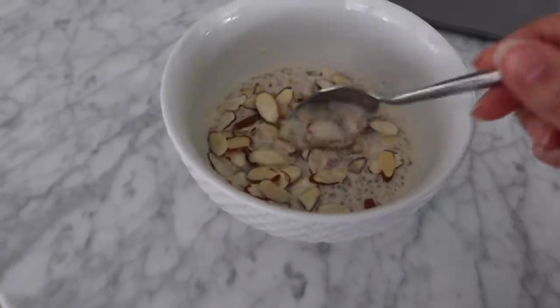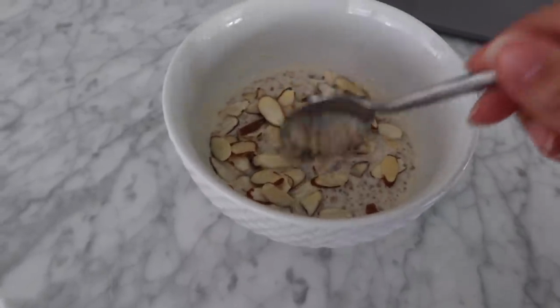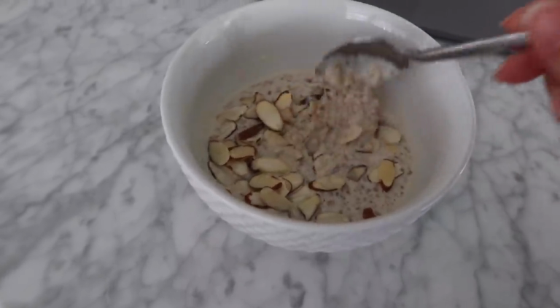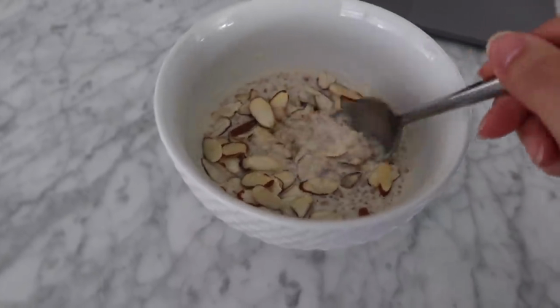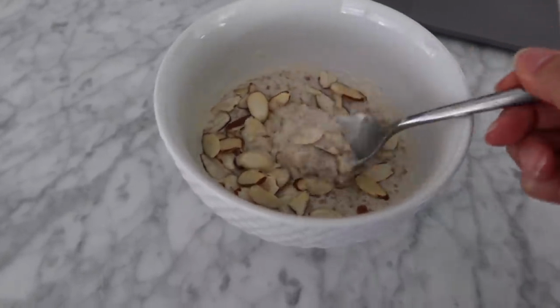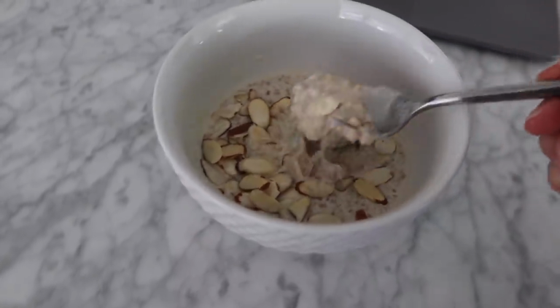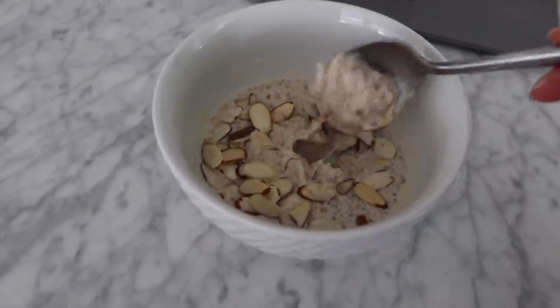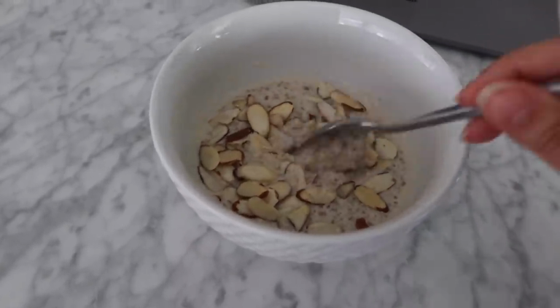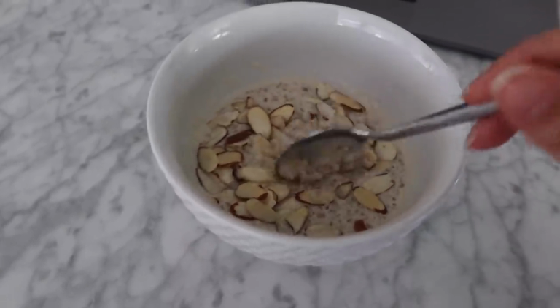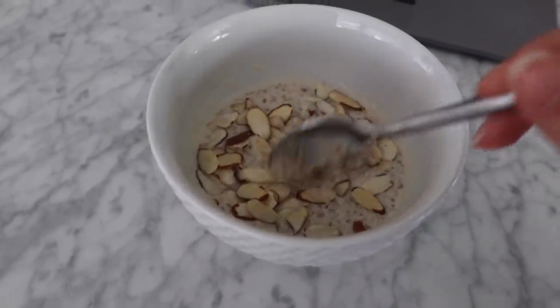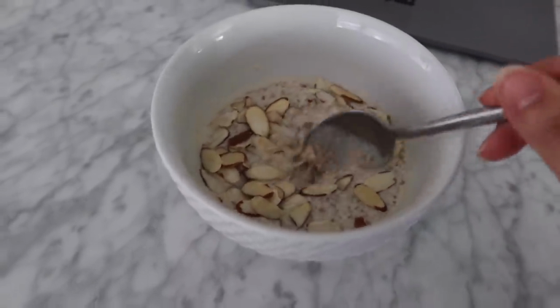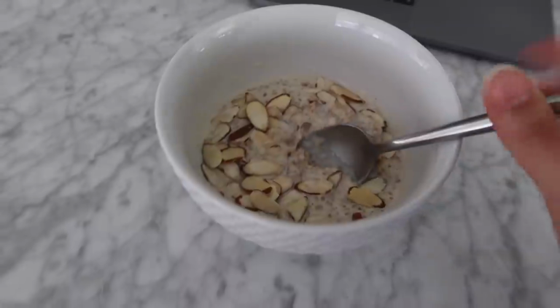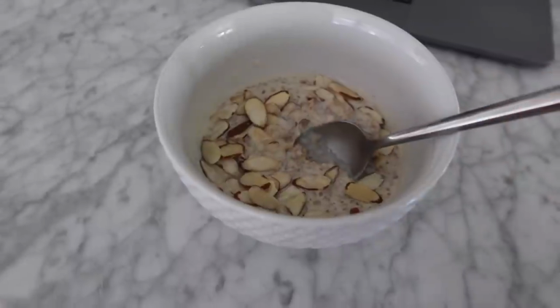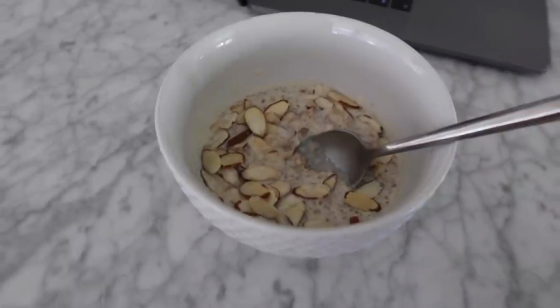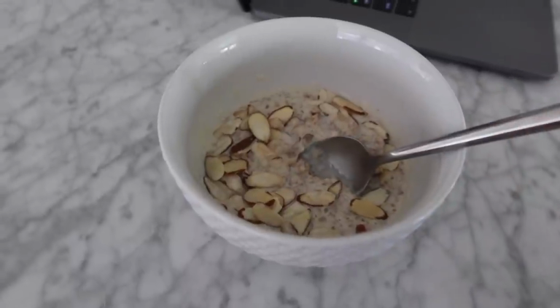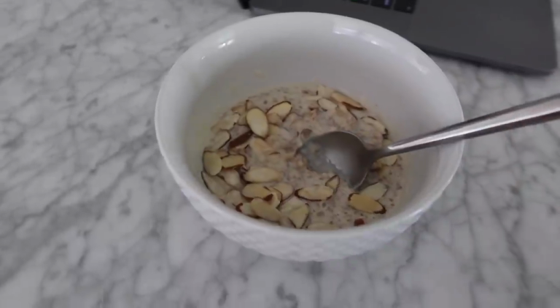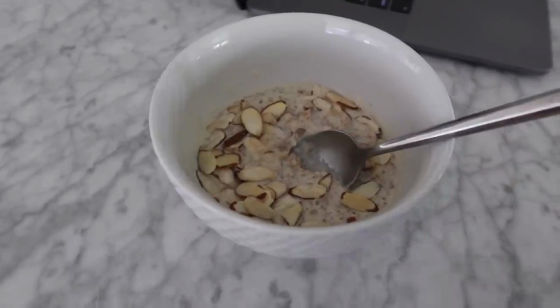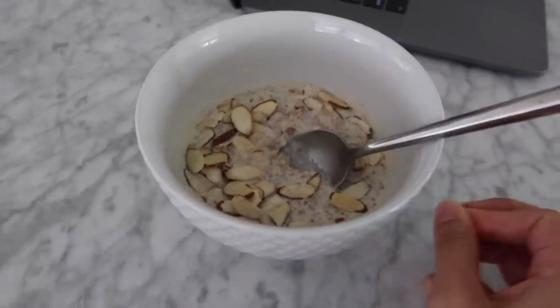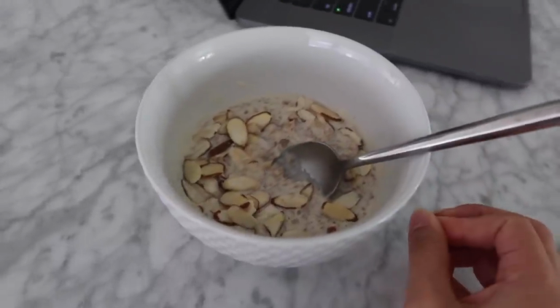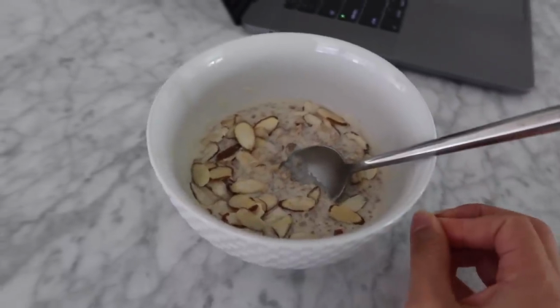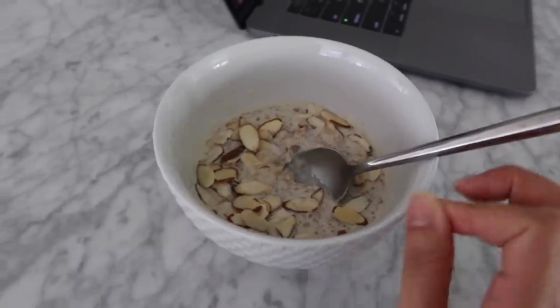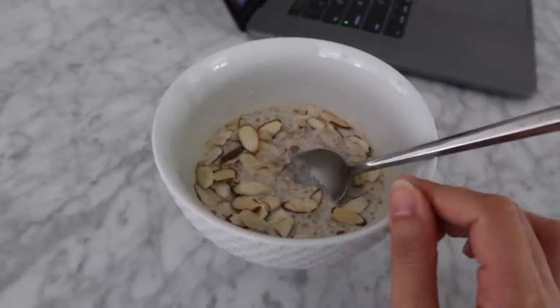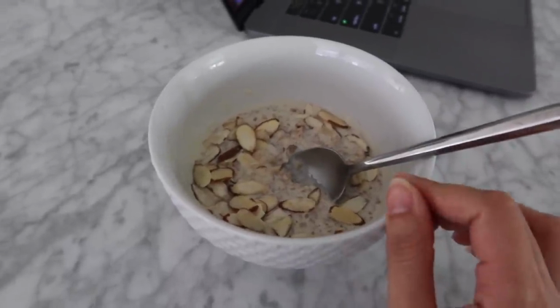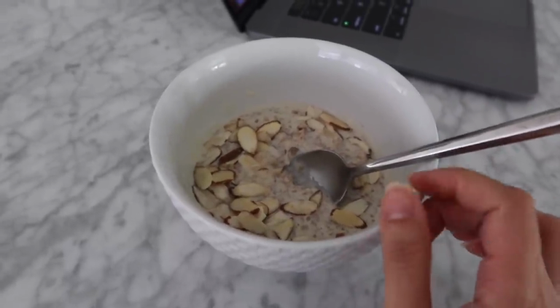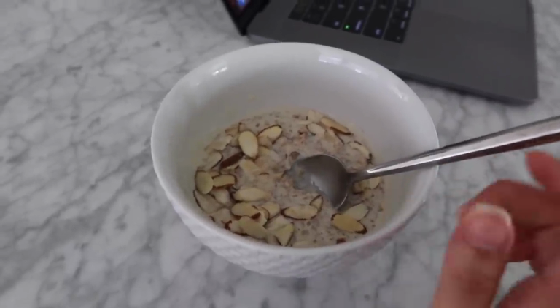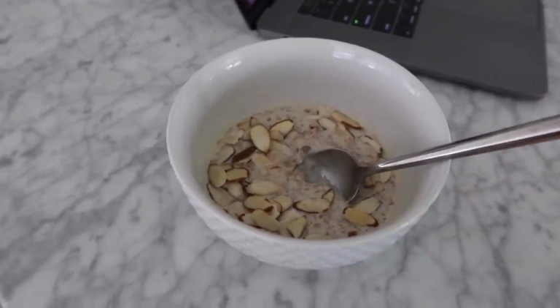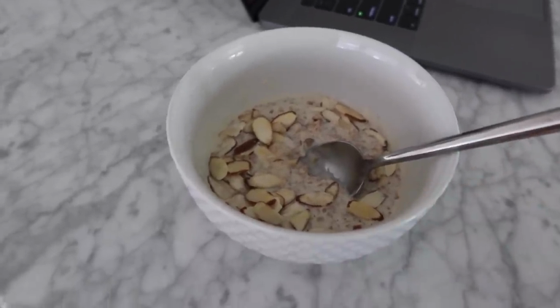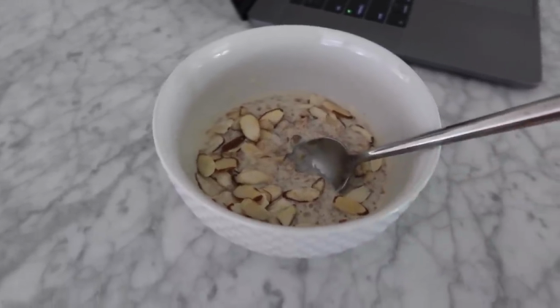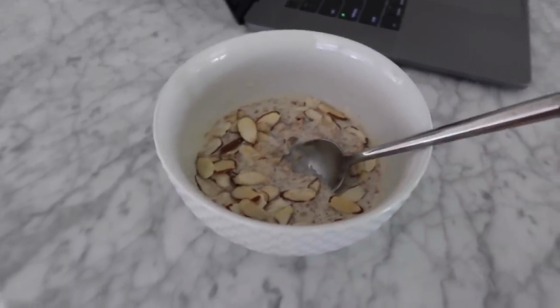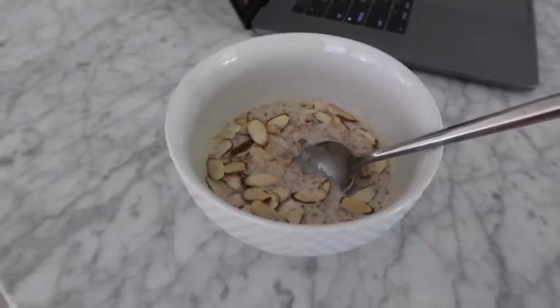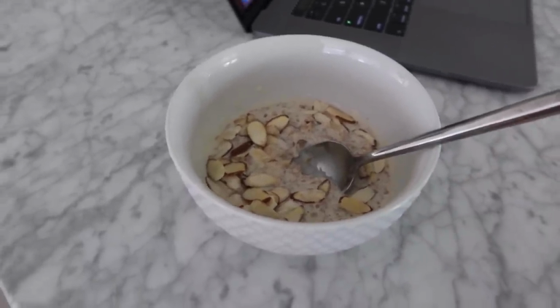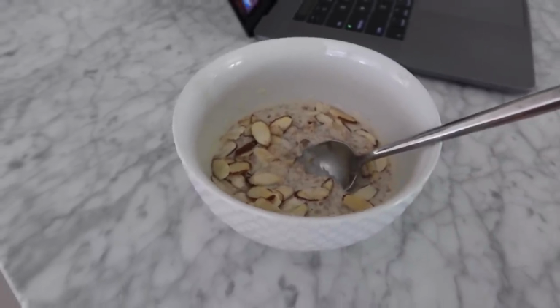Okay, my oatmeal is done! Do you guys see how thick it is? It is so good. If you guys make it, tag me so I can see — you guys are going to love it, I promise.